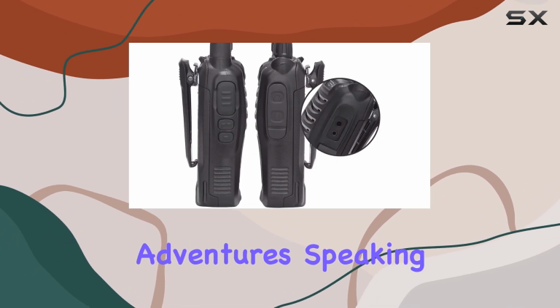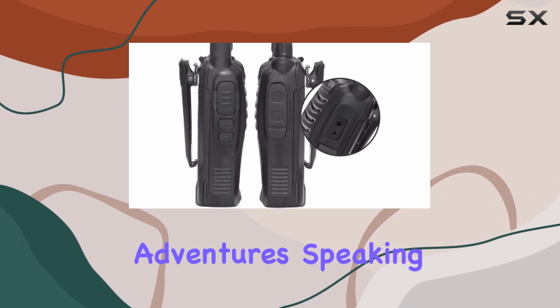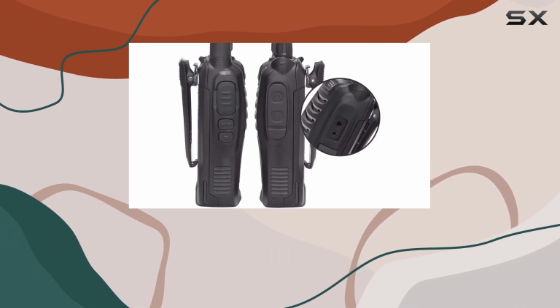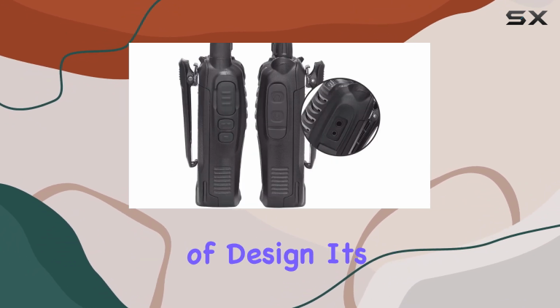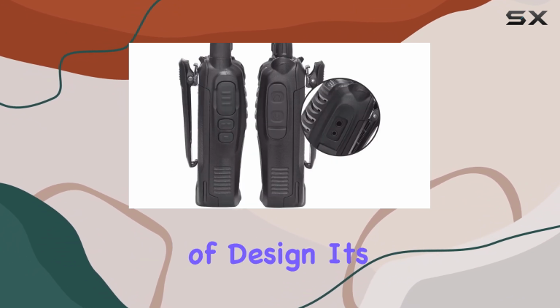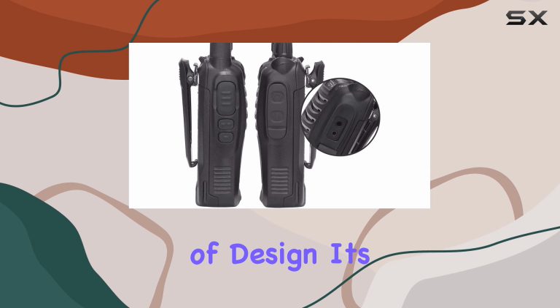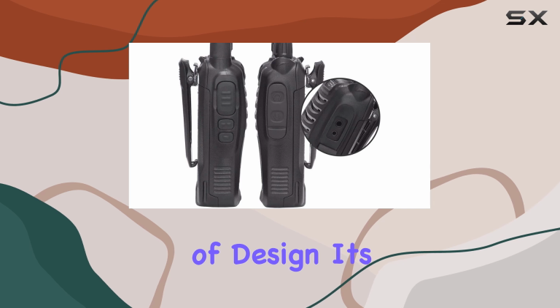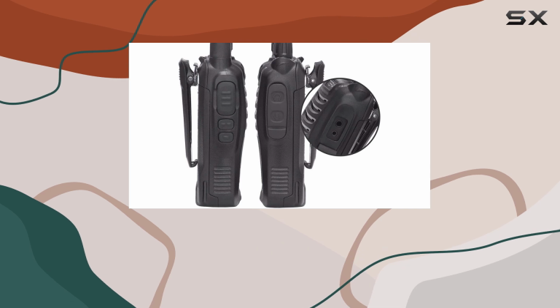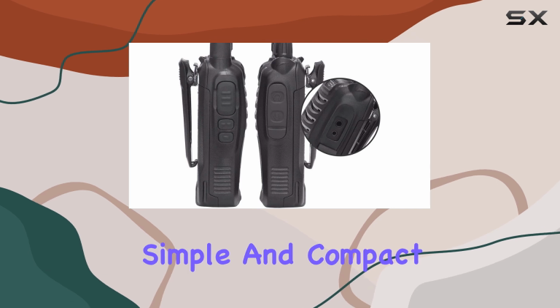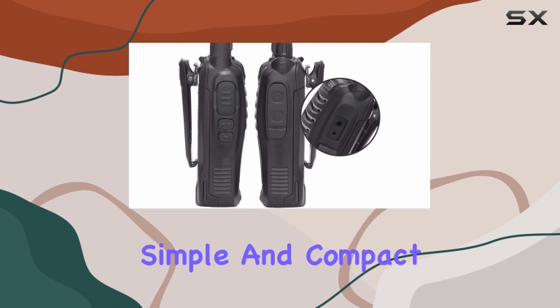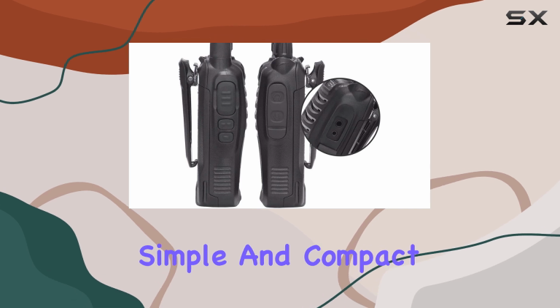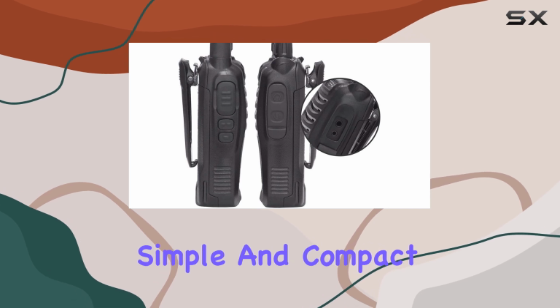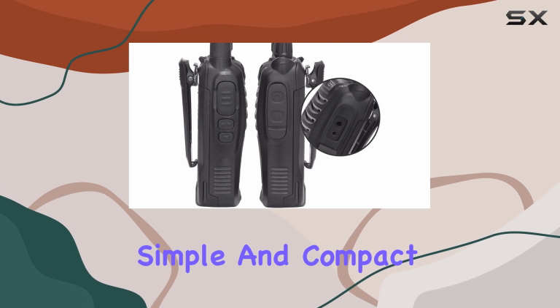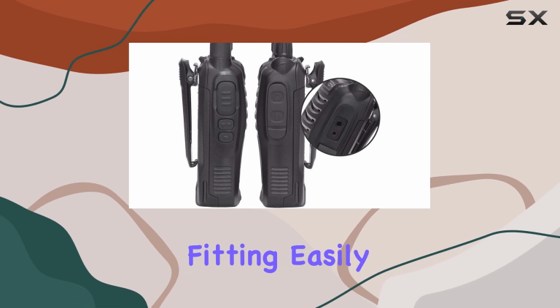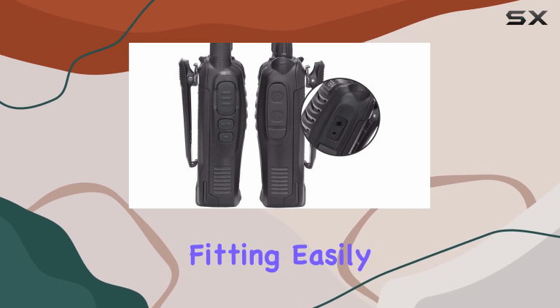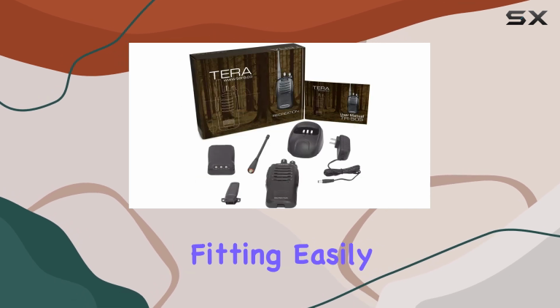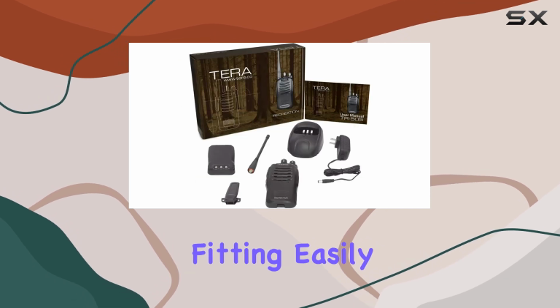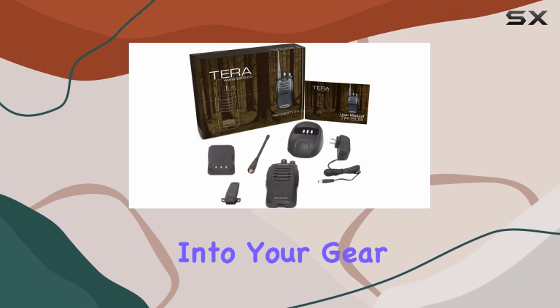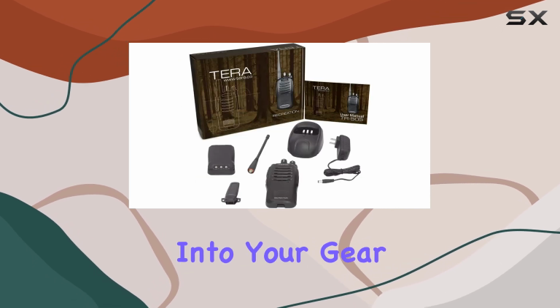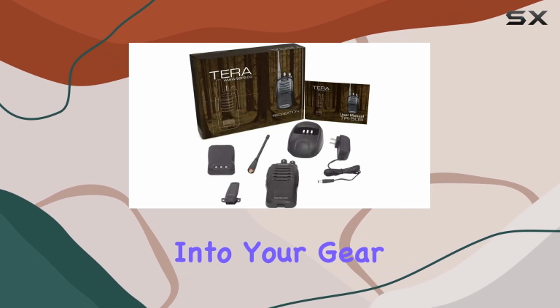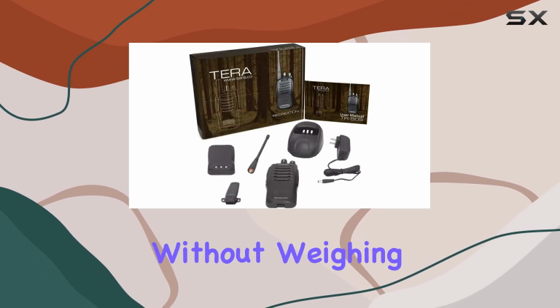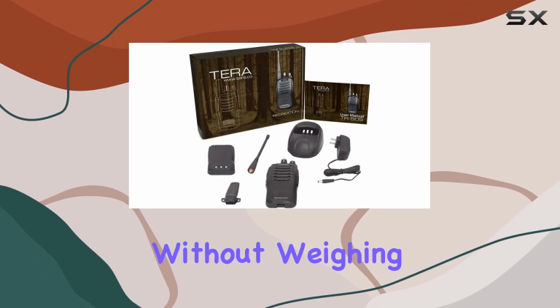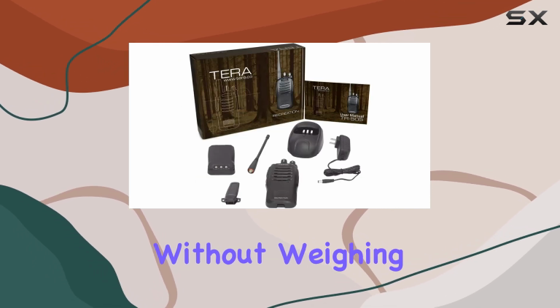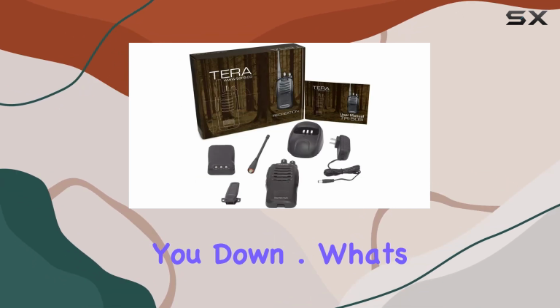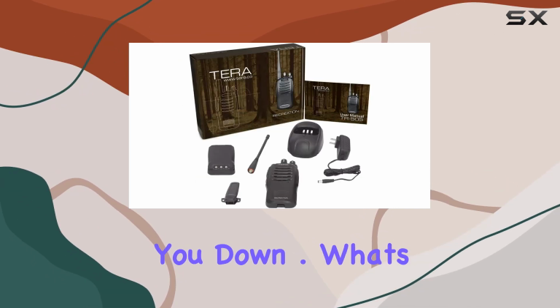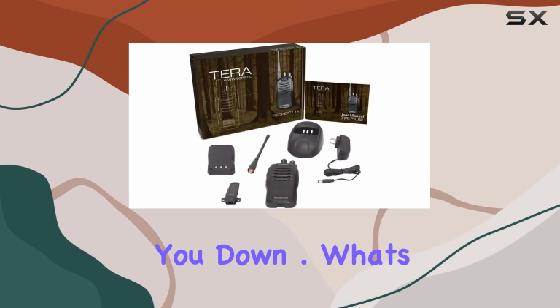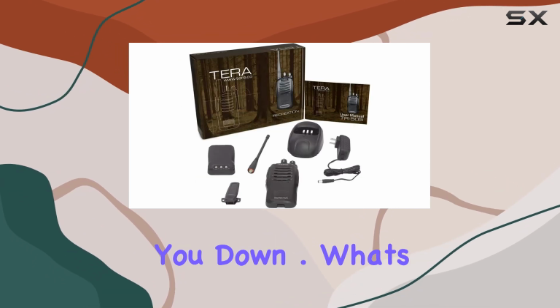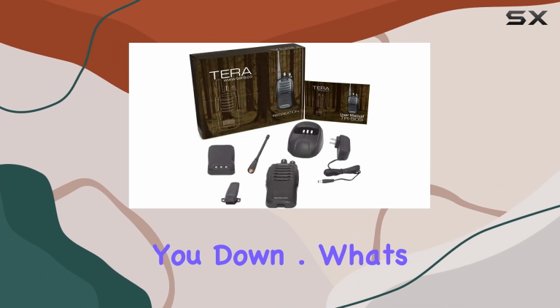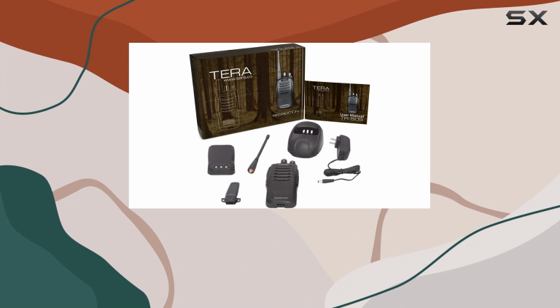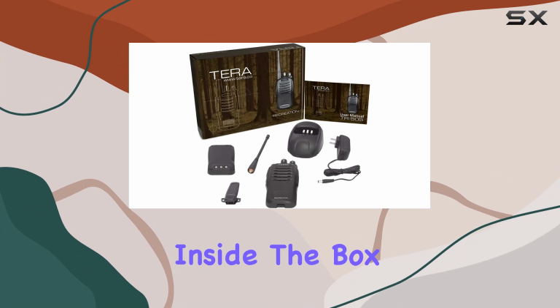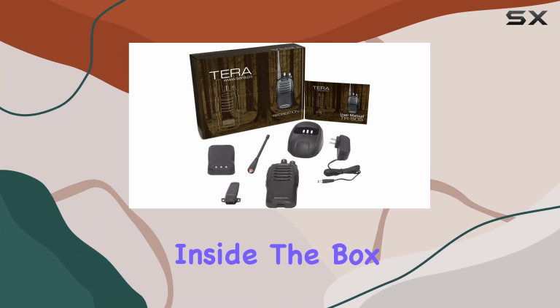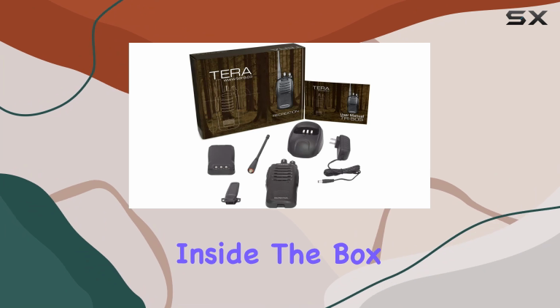Speaking of design, it's simple and compact, fitting easily into your gear without weighing you down.